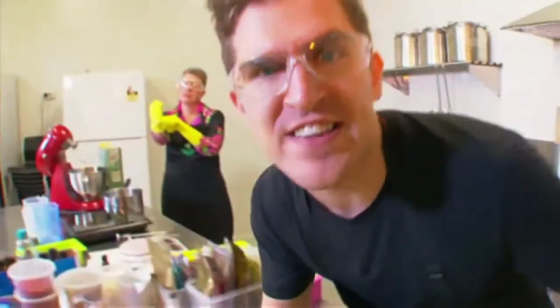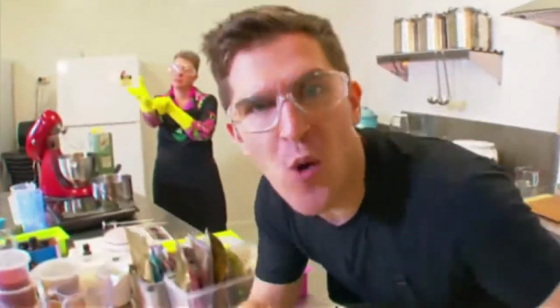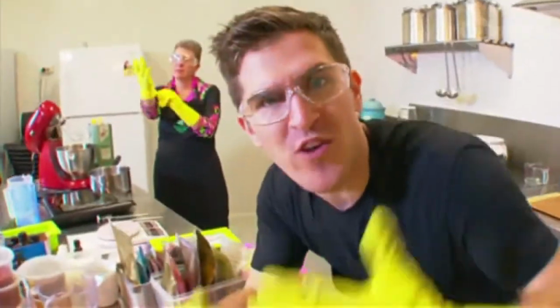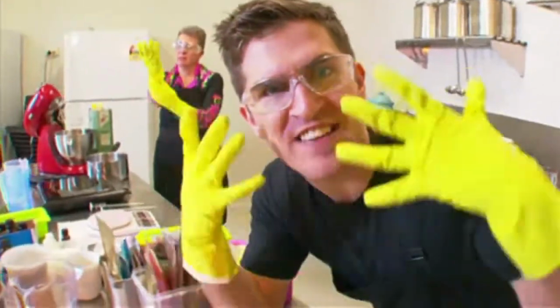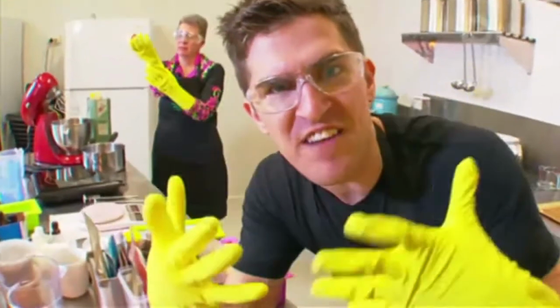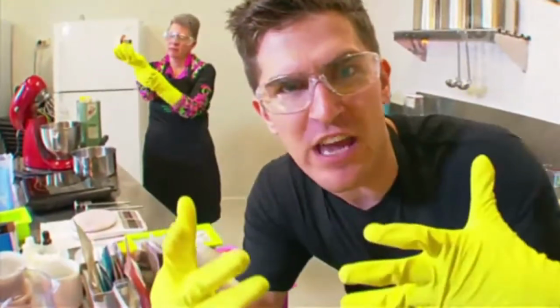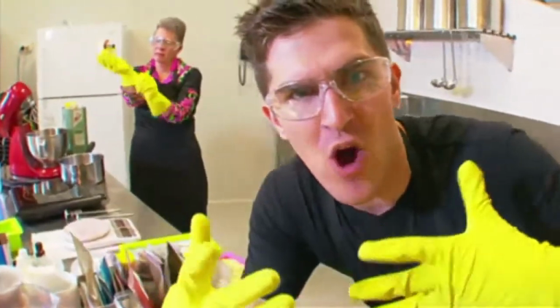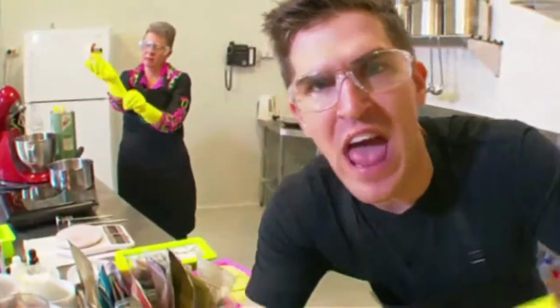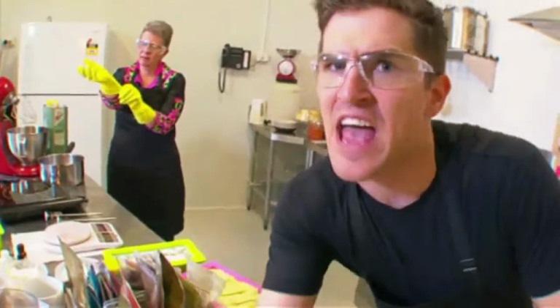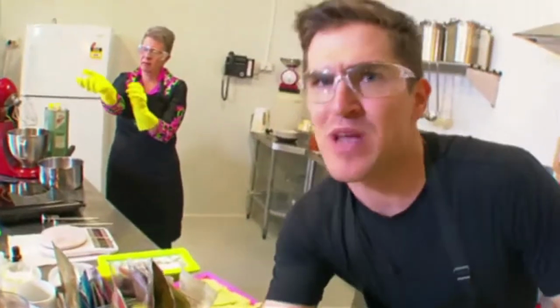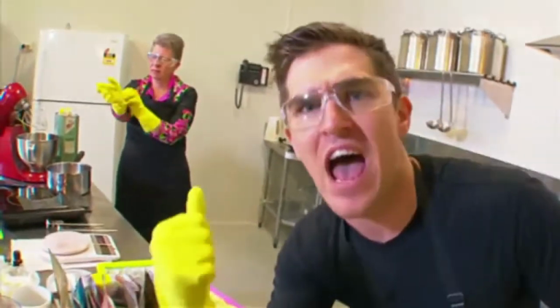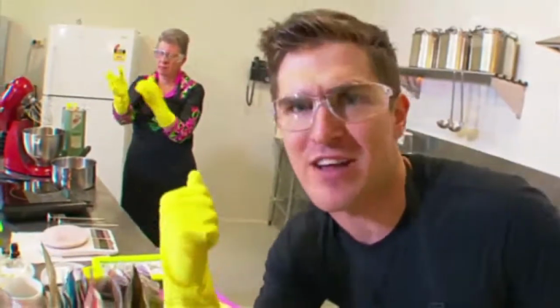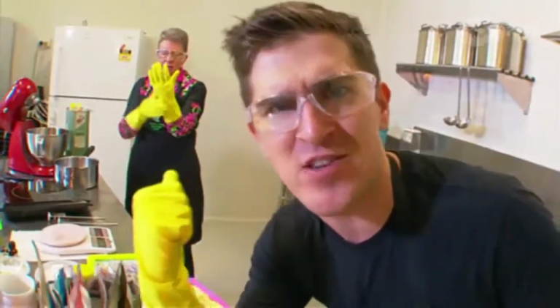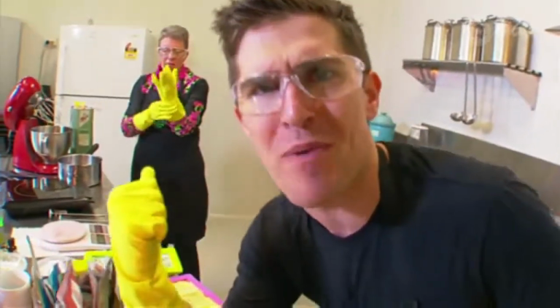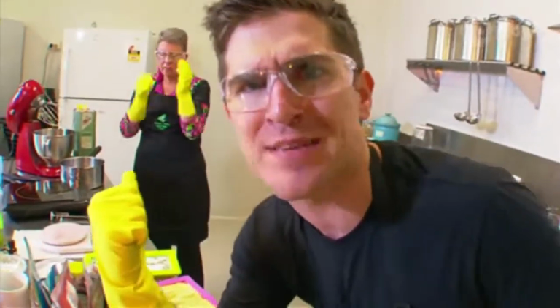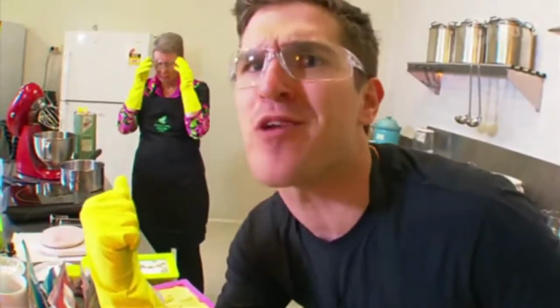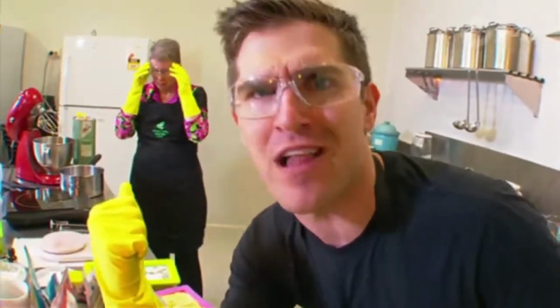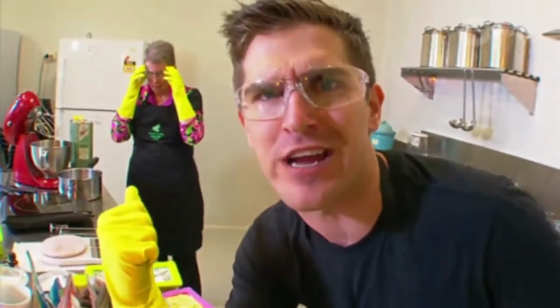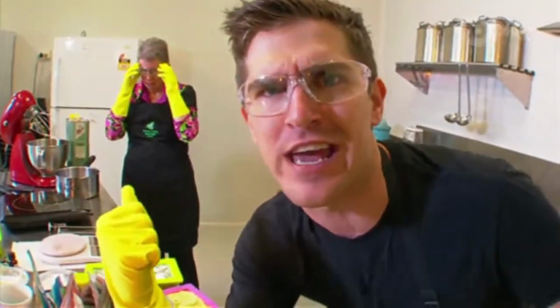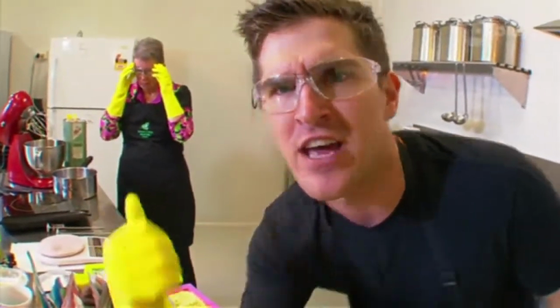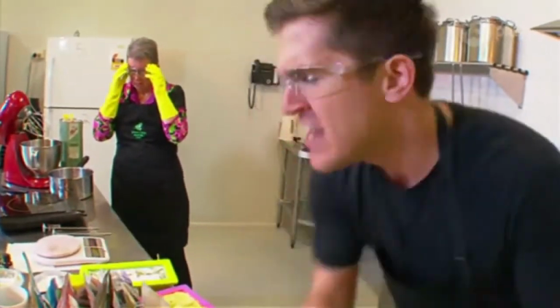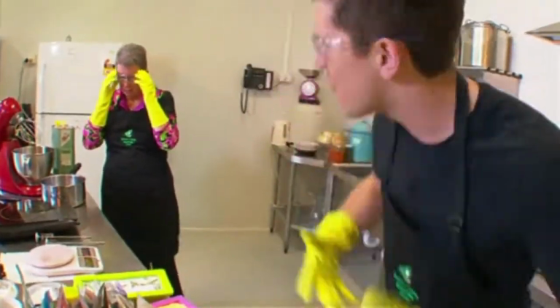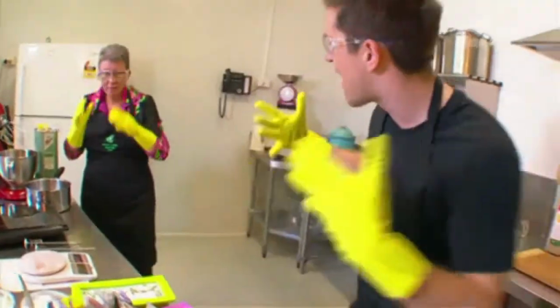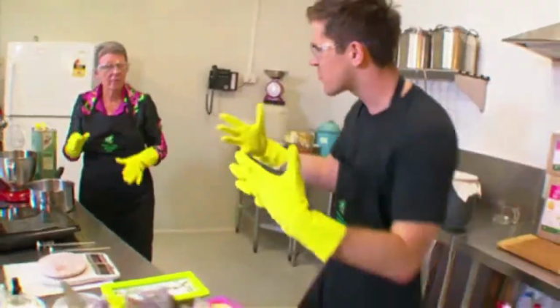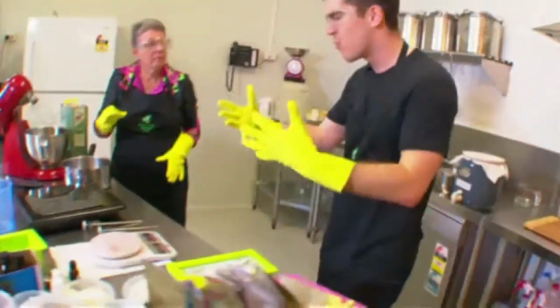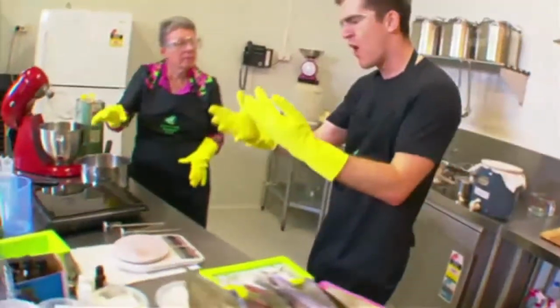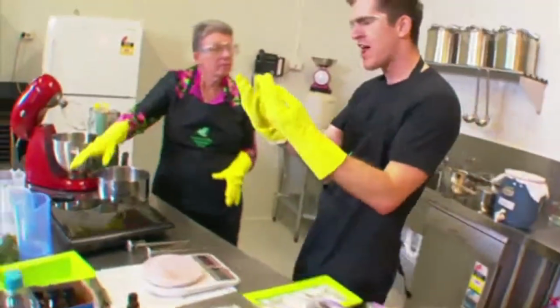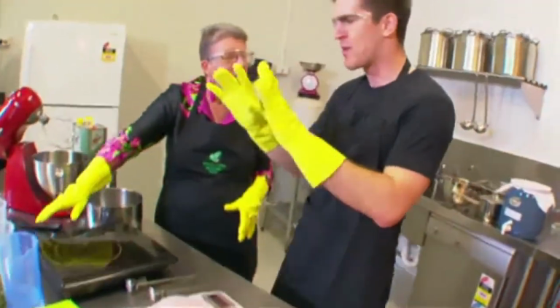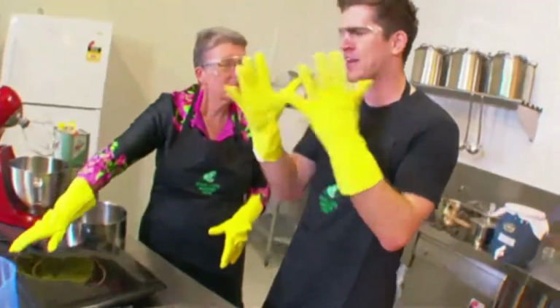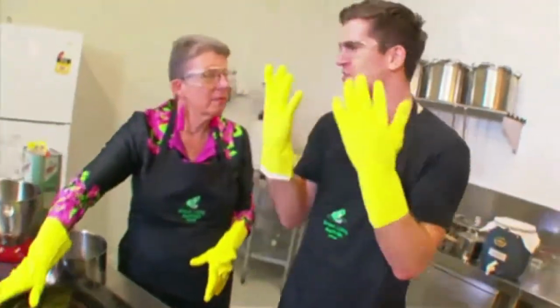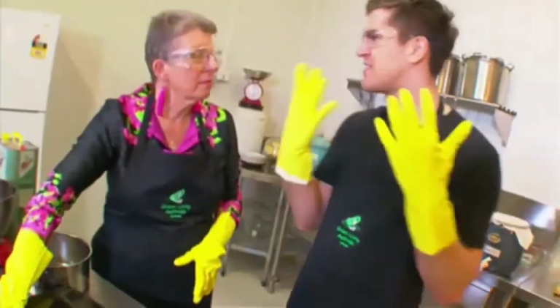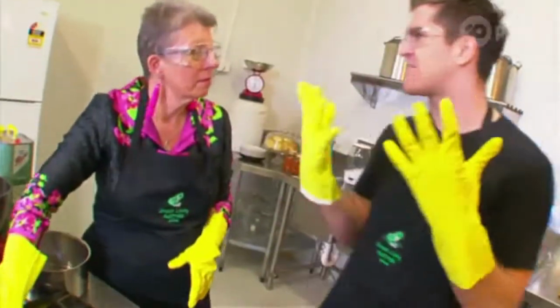We've got our safety gear on and we have our soap expert Valerie here. Now Valerie, why are we being so safe today?